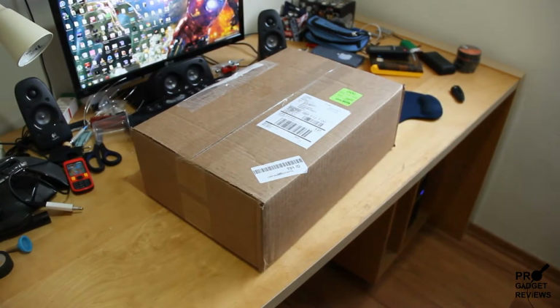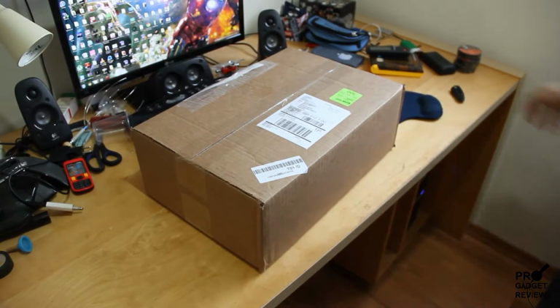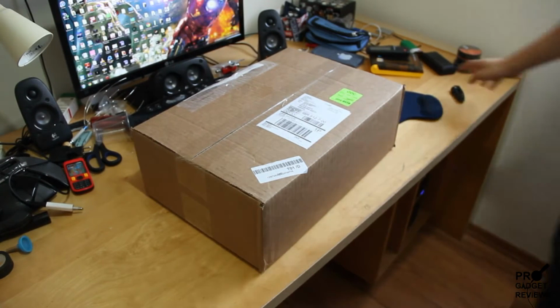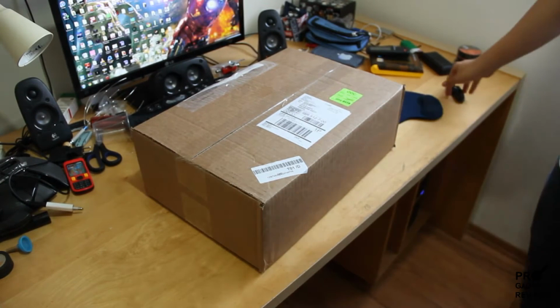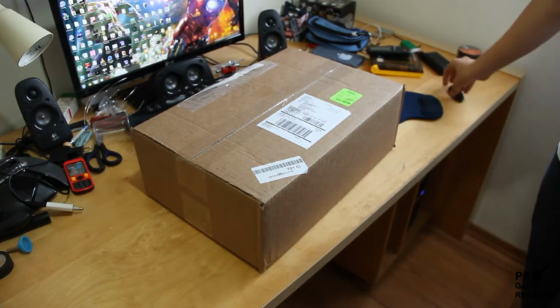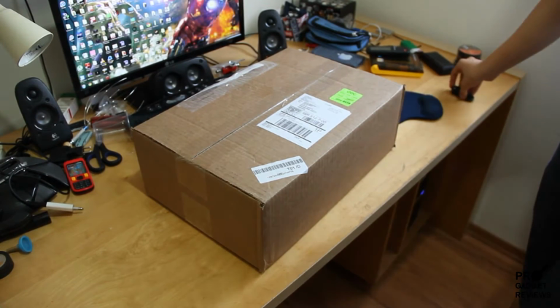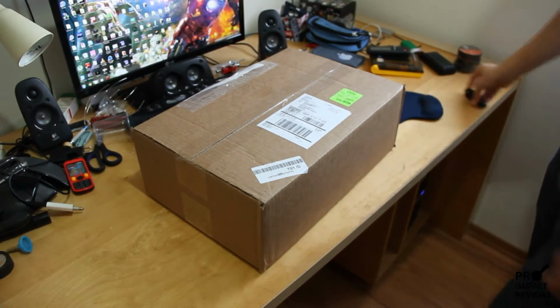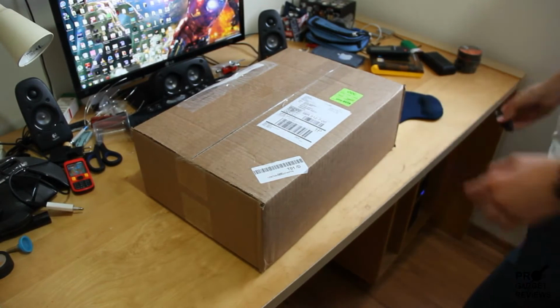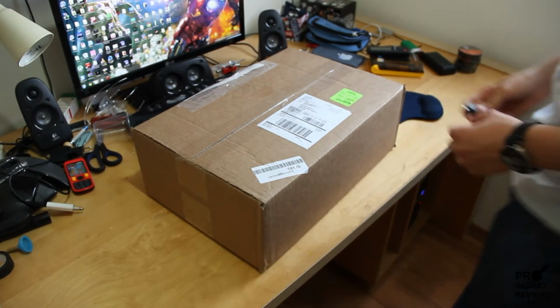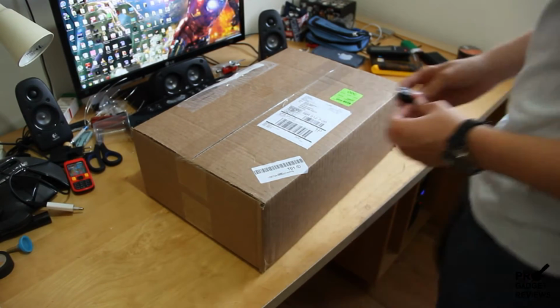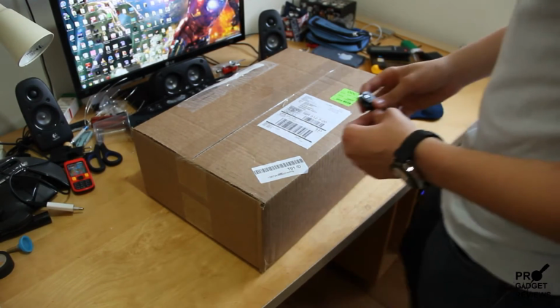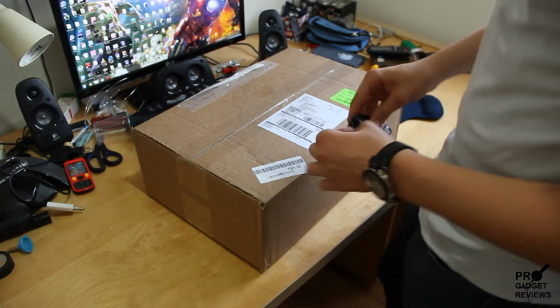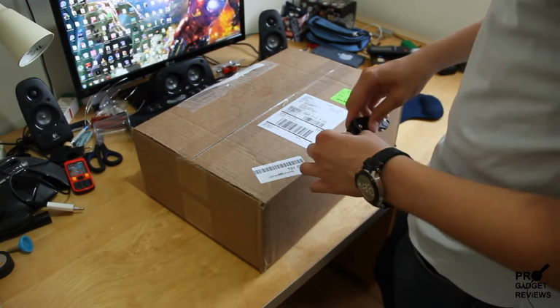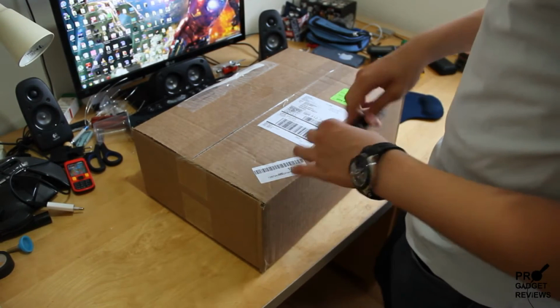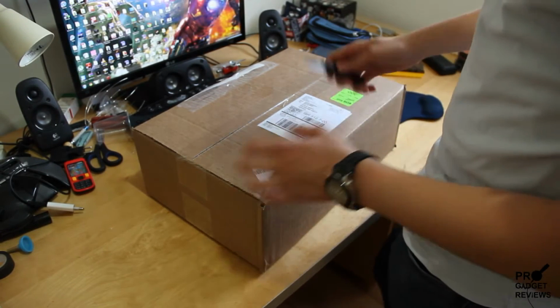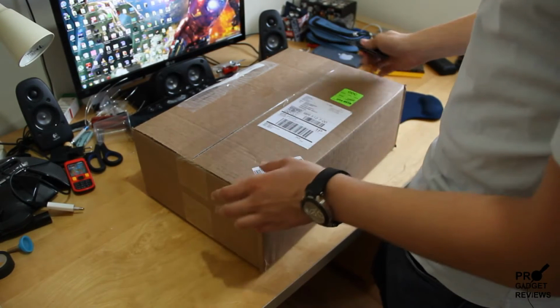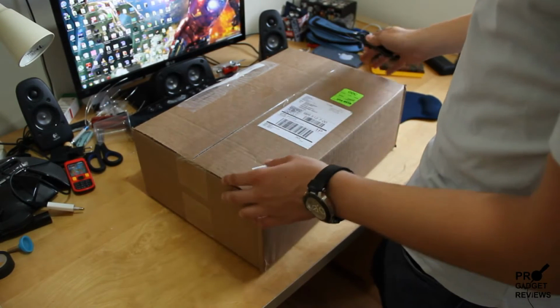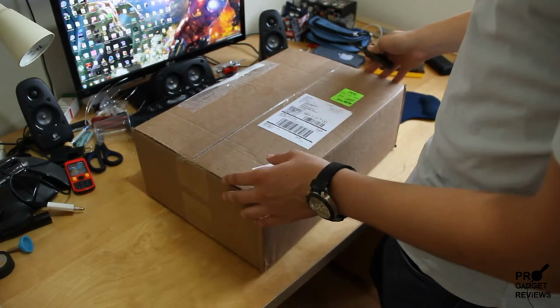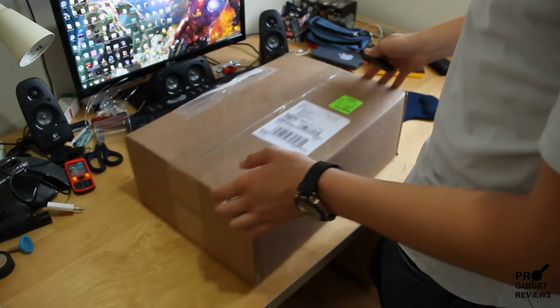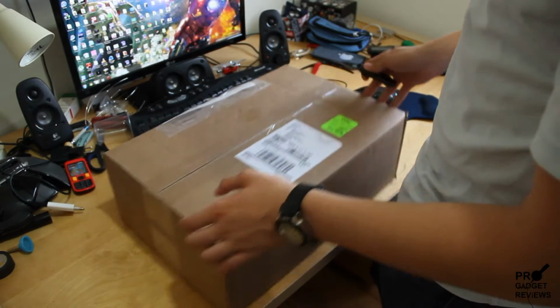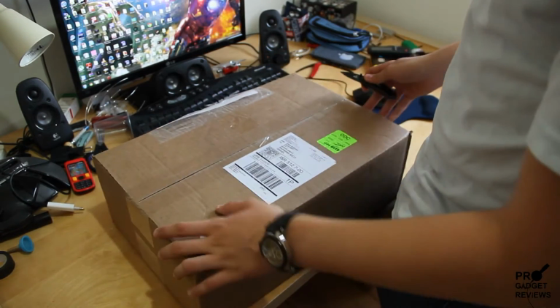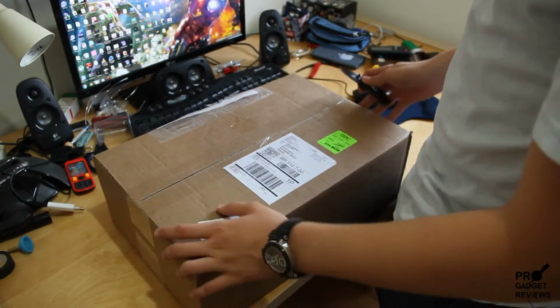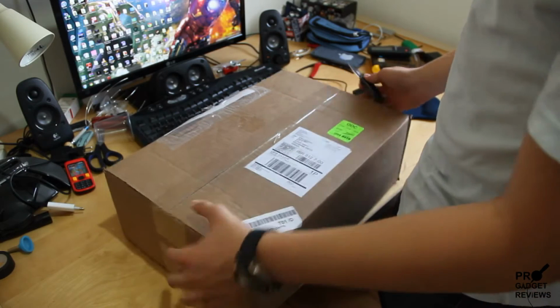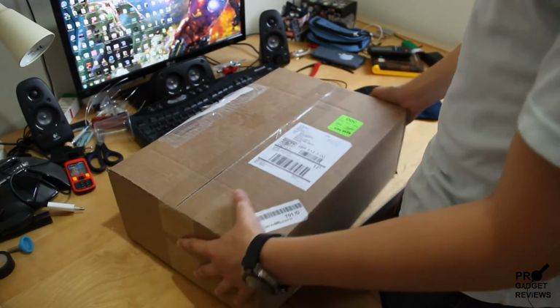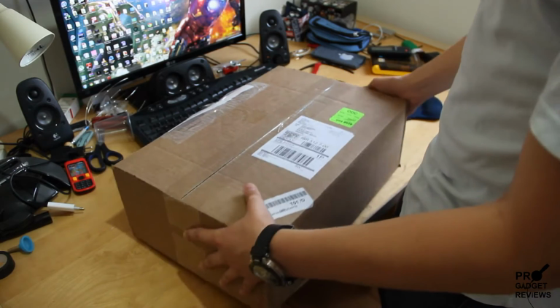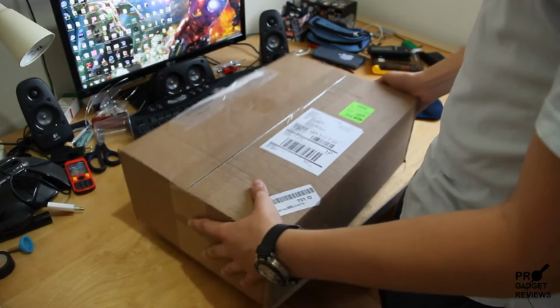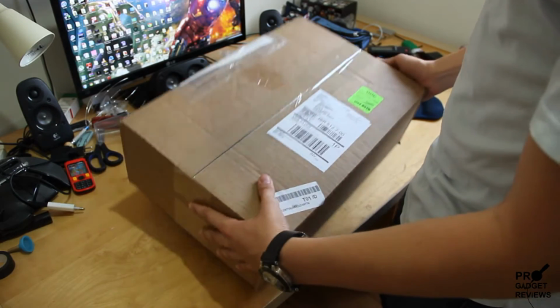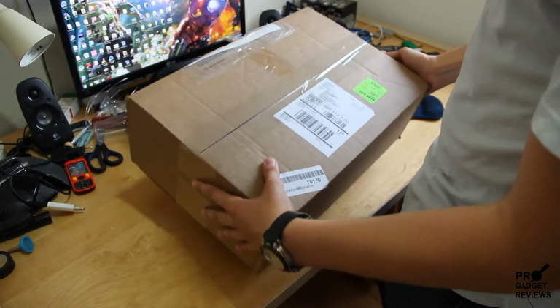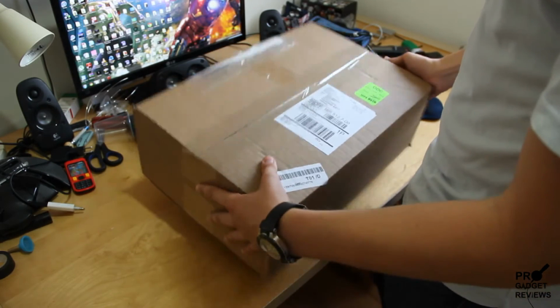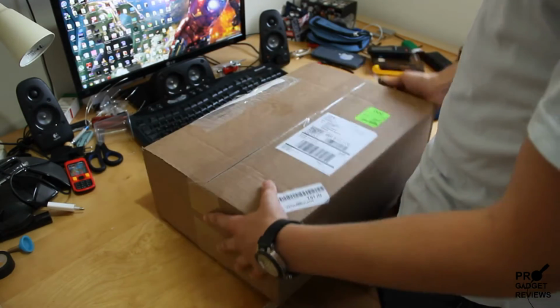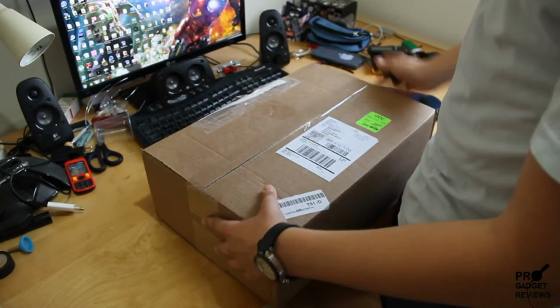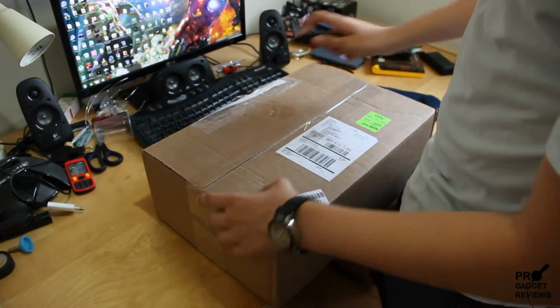Hi, I'm Eran. Today I'll be reviewing — well, unboxing the Skullcandy Mixmaster.